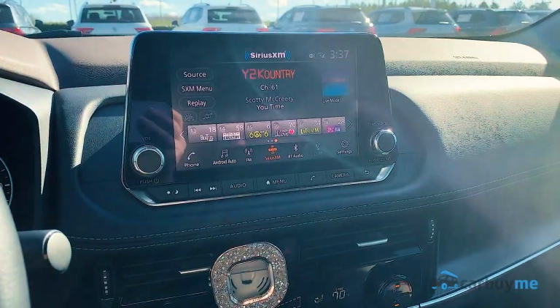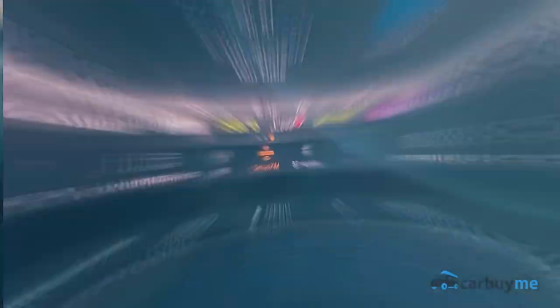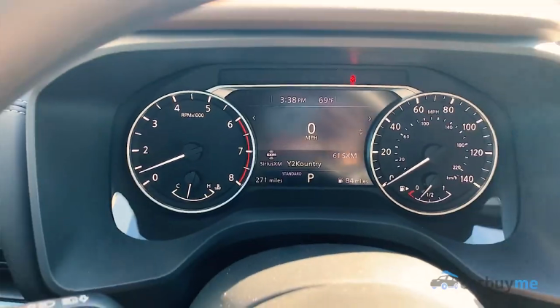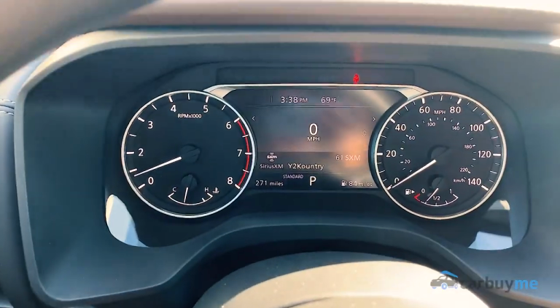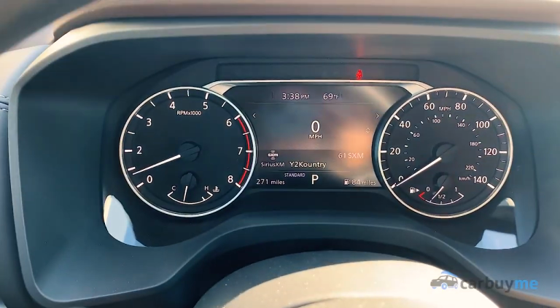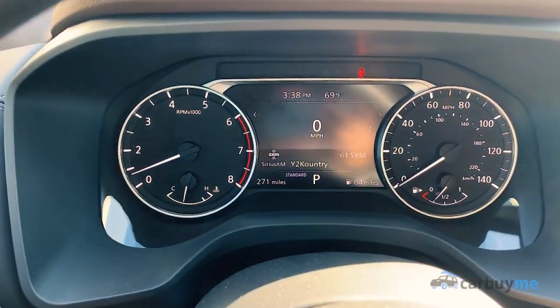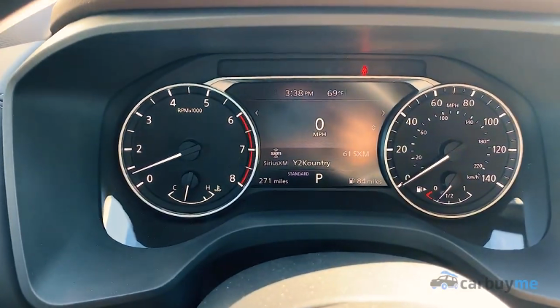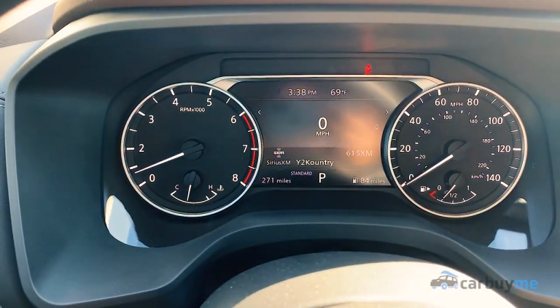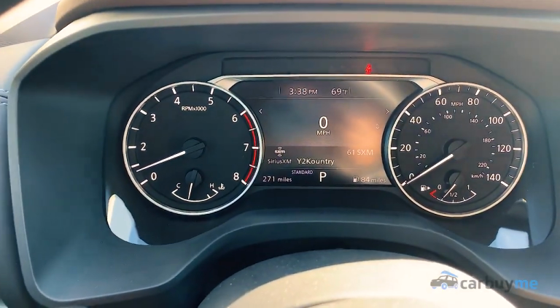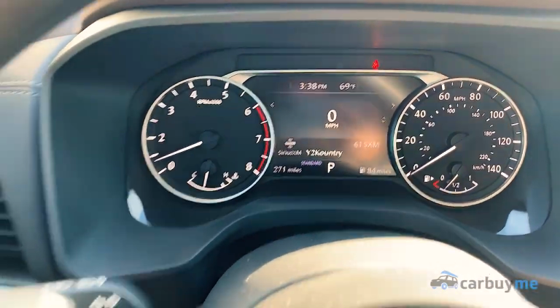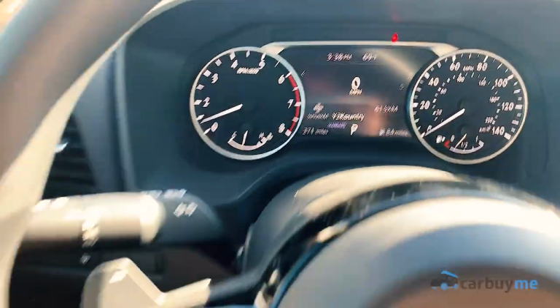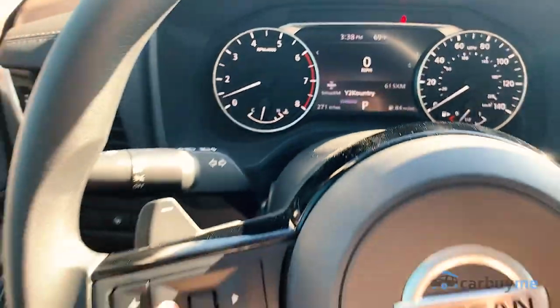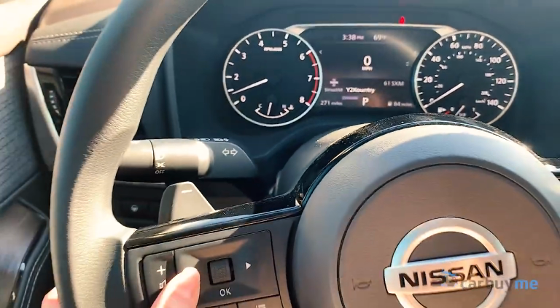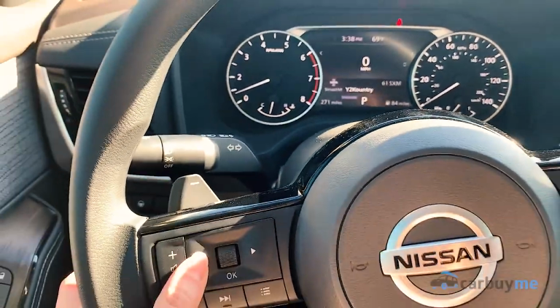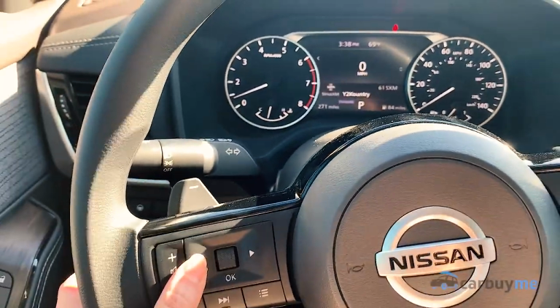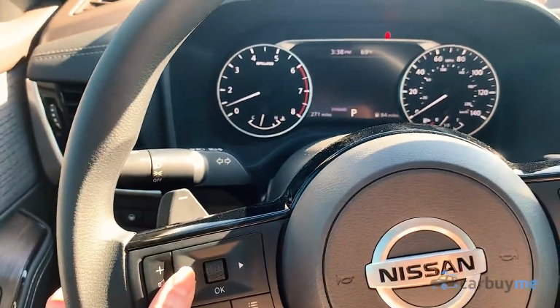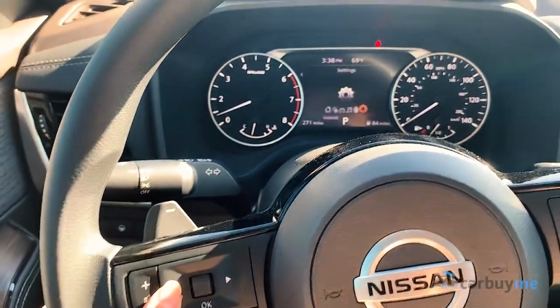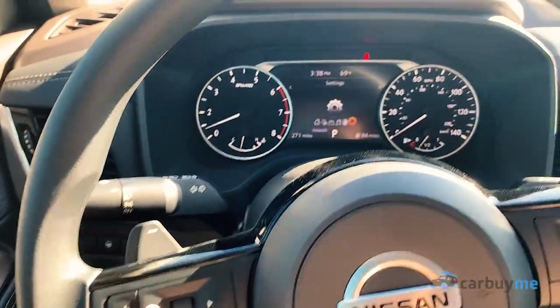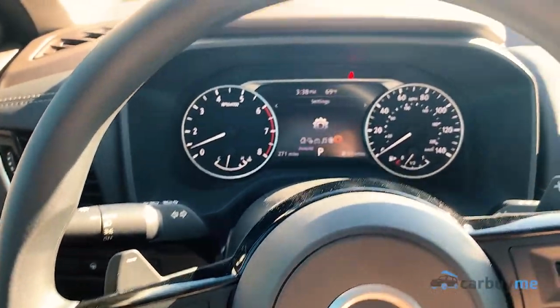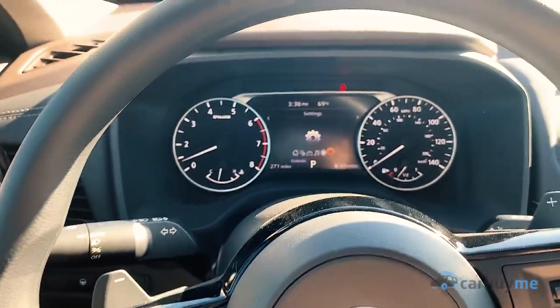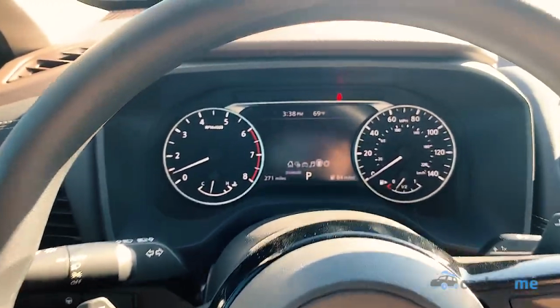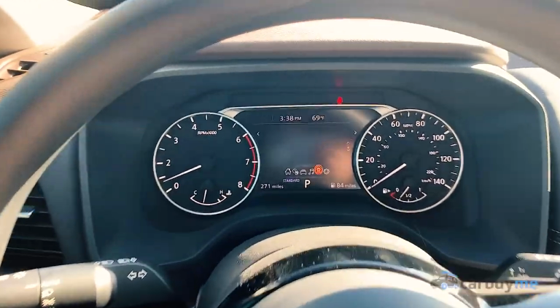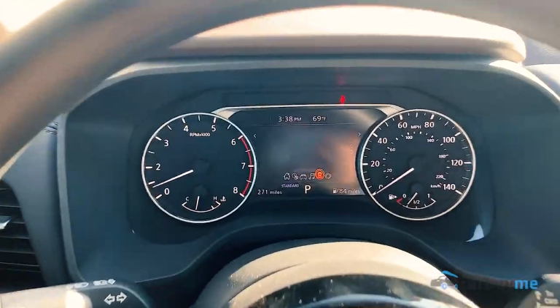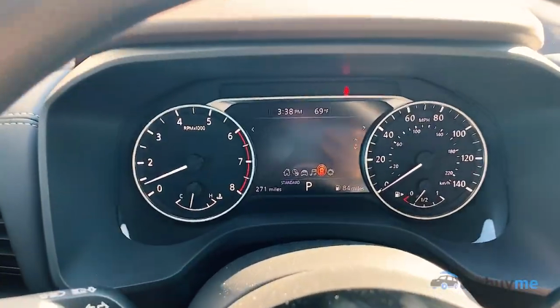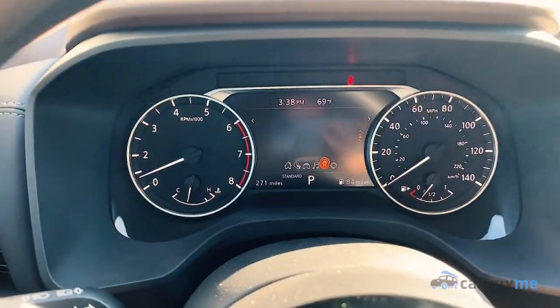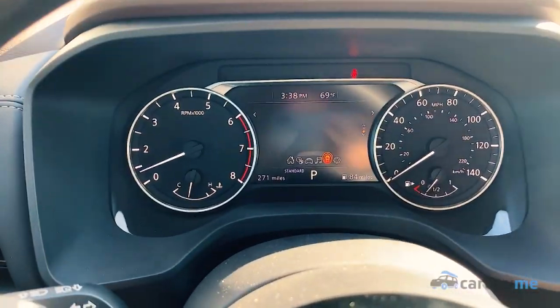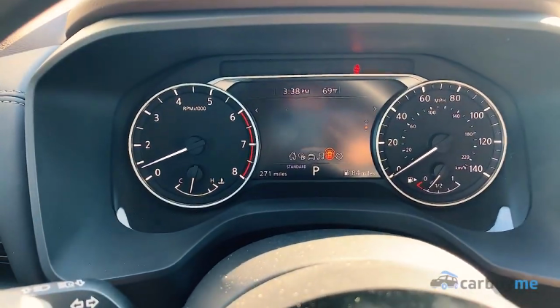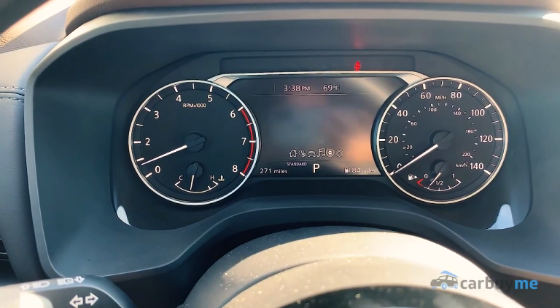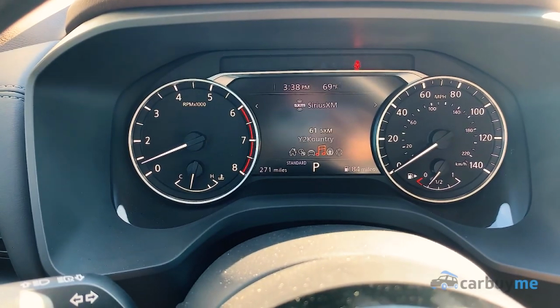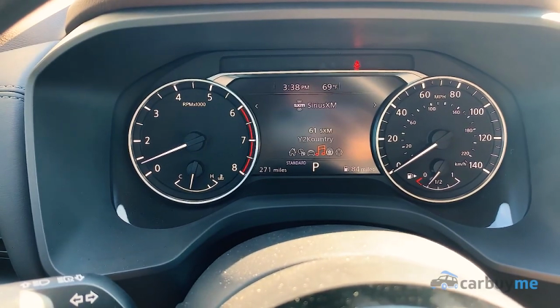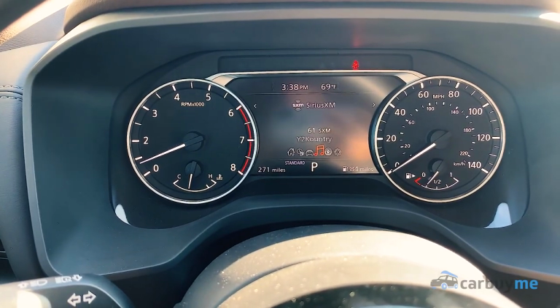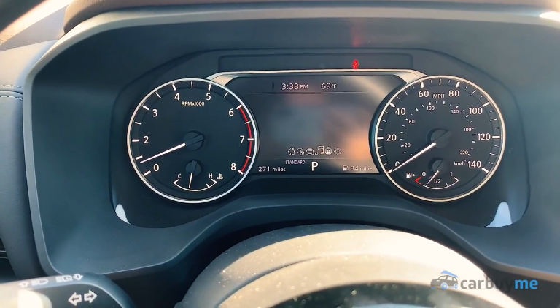The base screen is also really sleek, really nice. You can see I'm just using my thumb to scroll through the different options here.